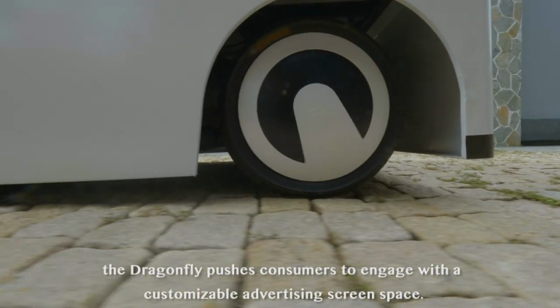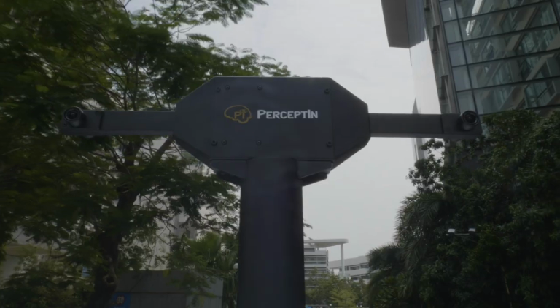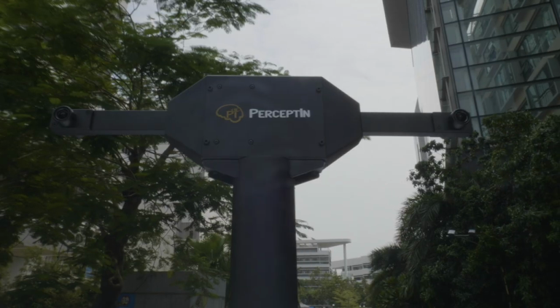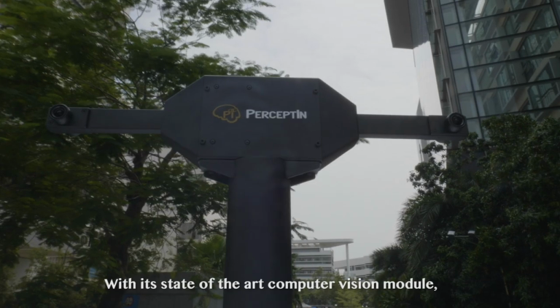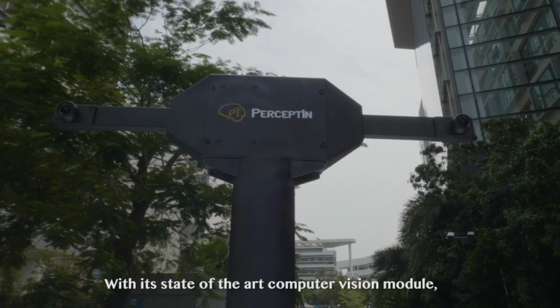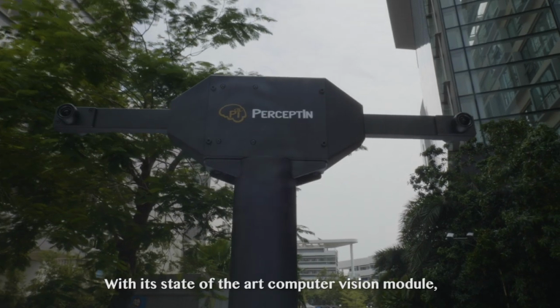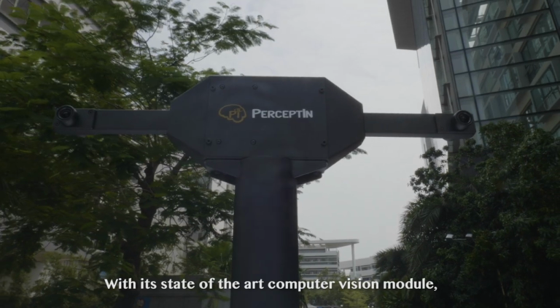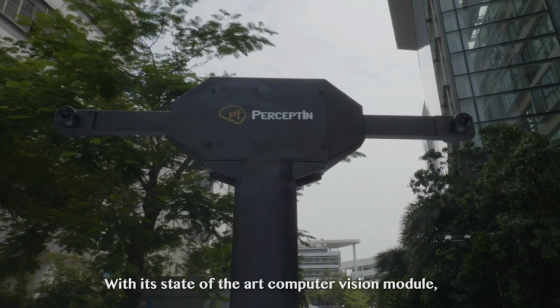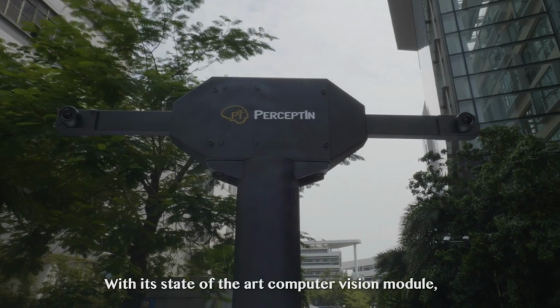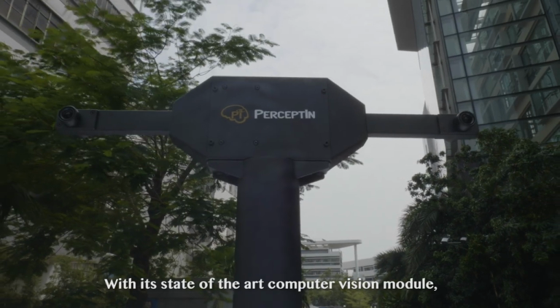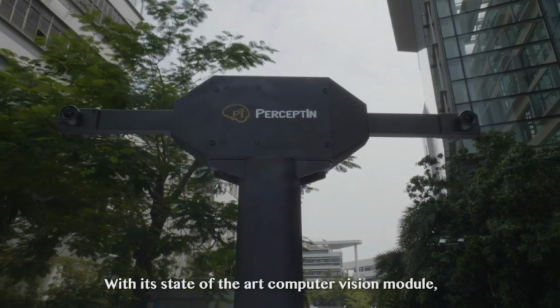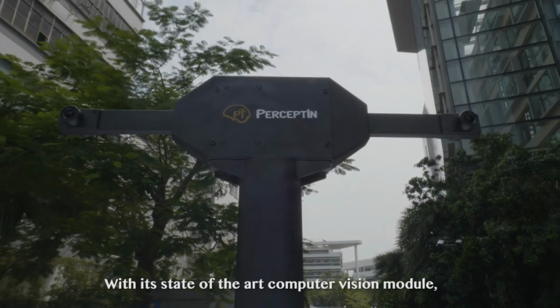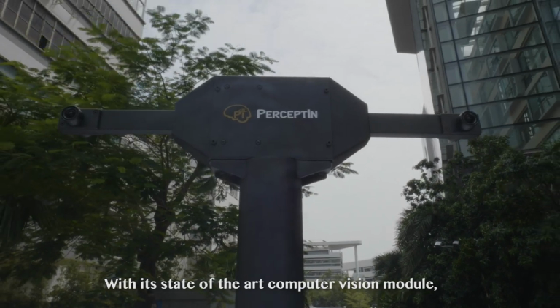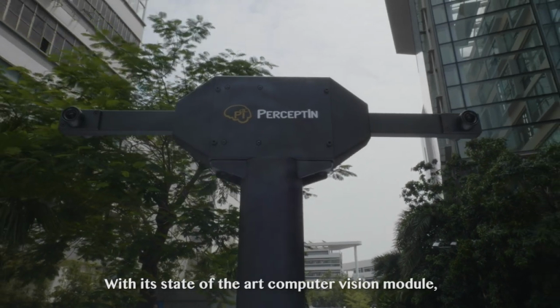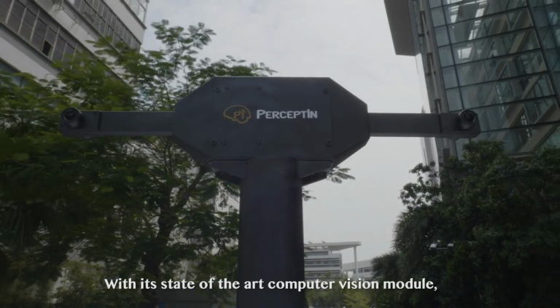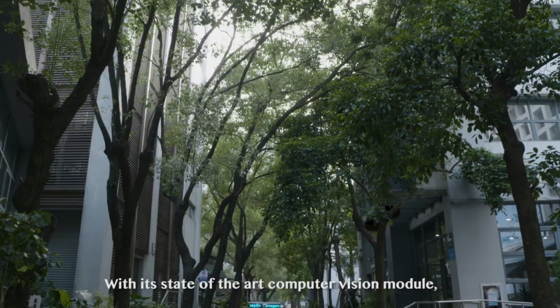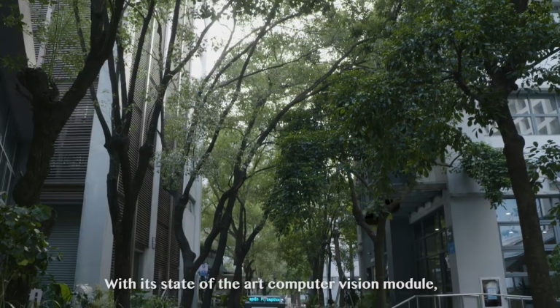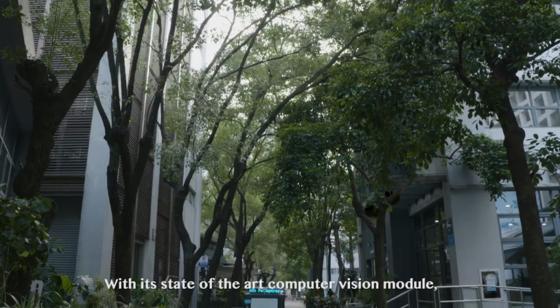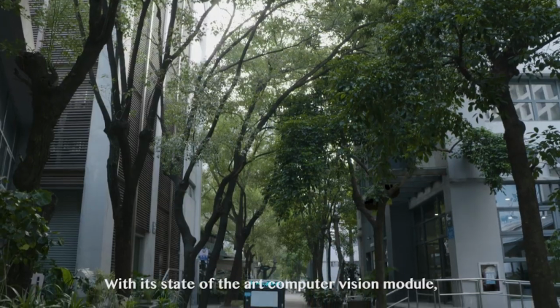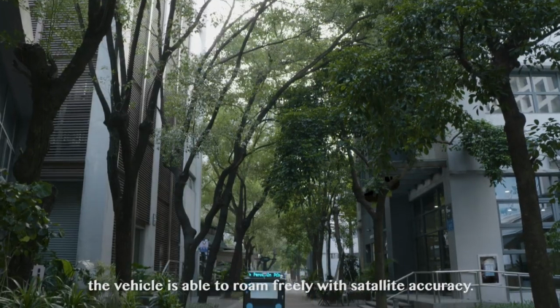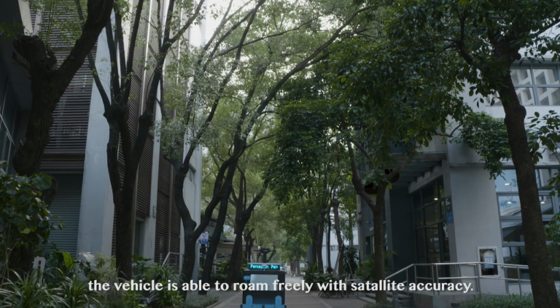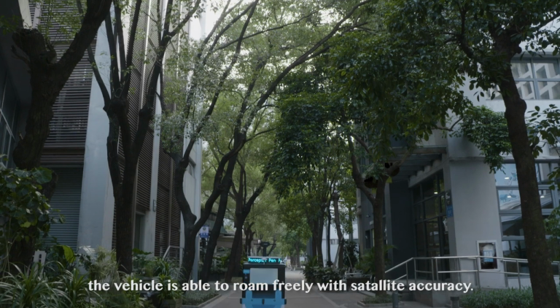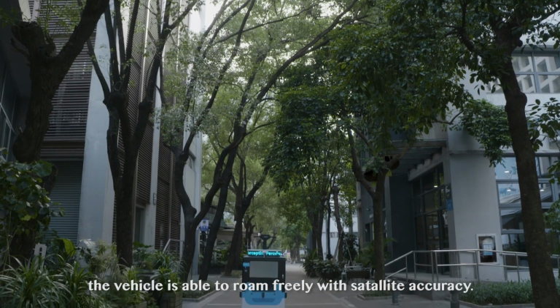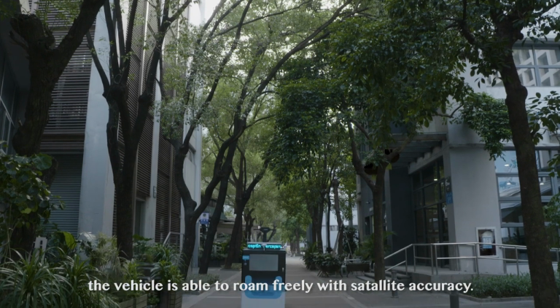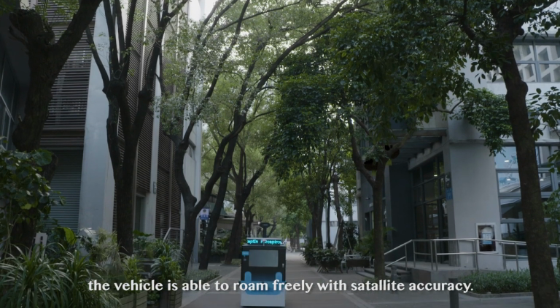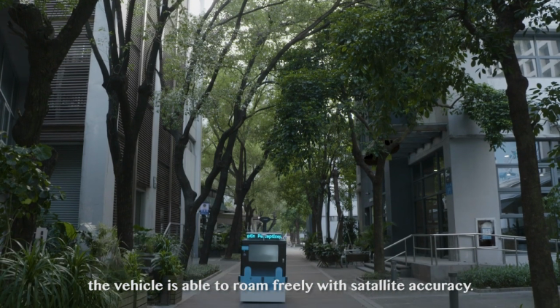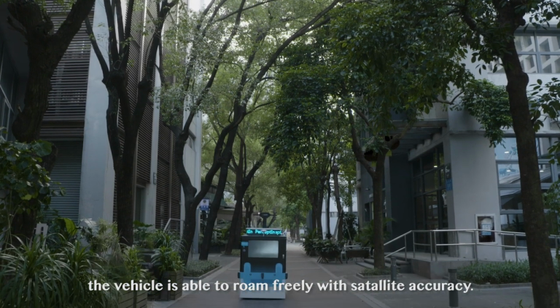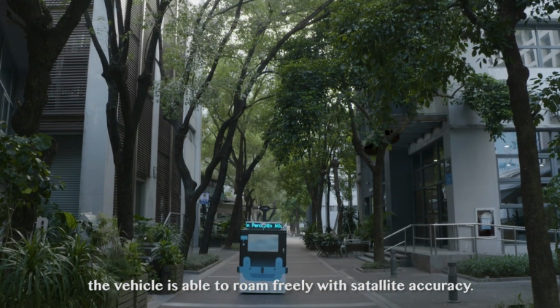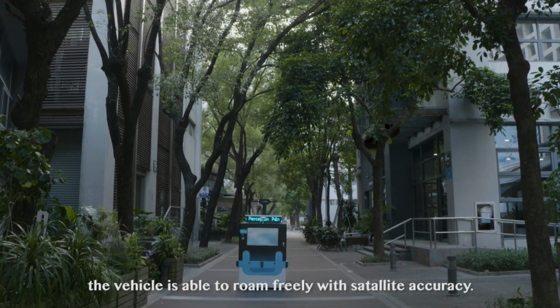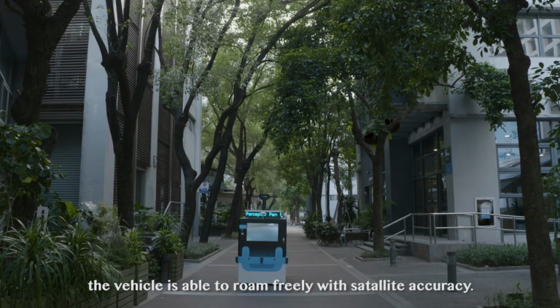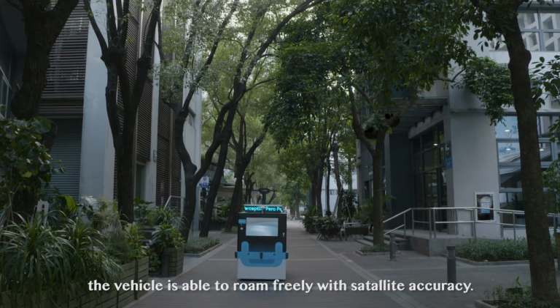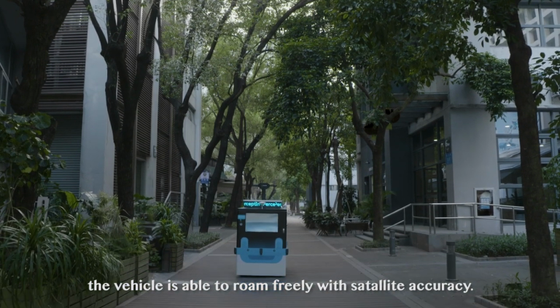With its state-of-the-art Dragonfly computer vision module, the vehicle is able to roam freely with satellite accuracy.